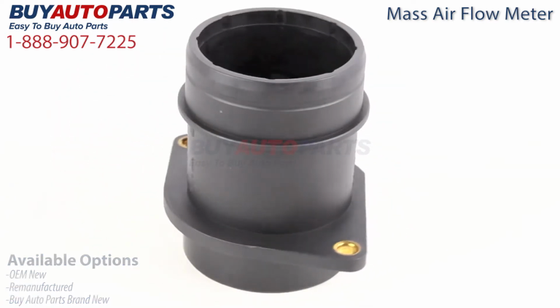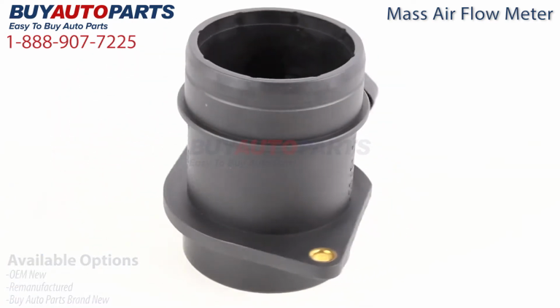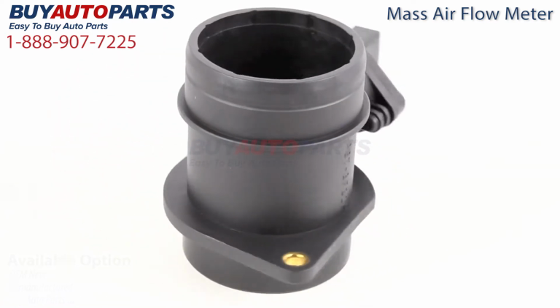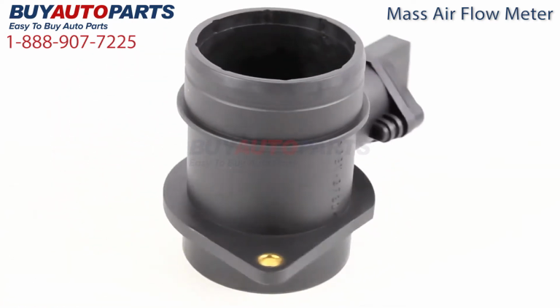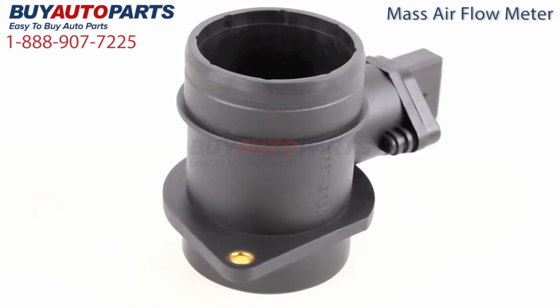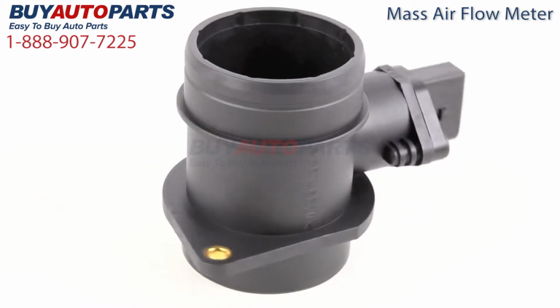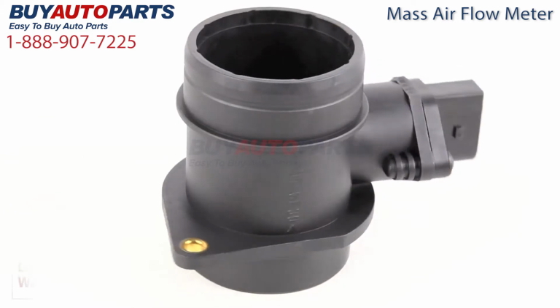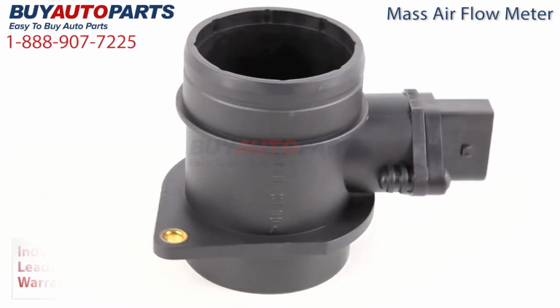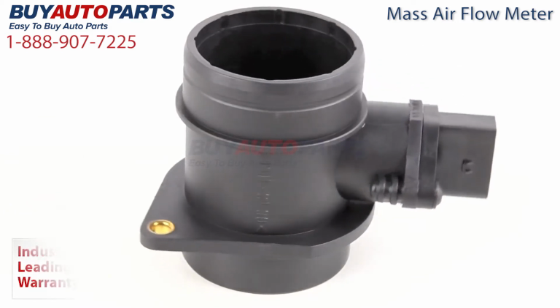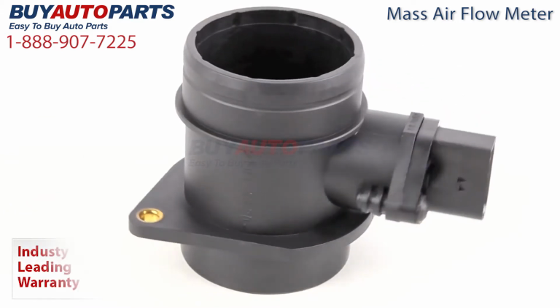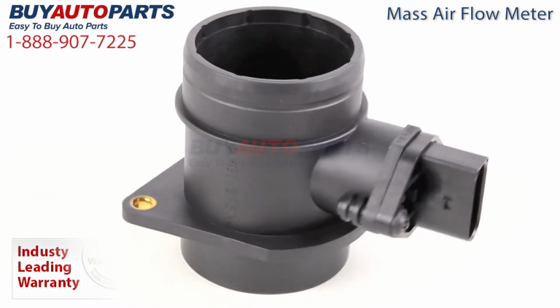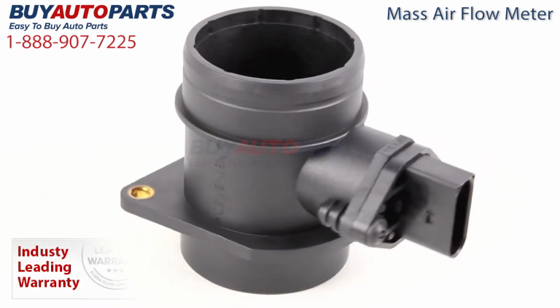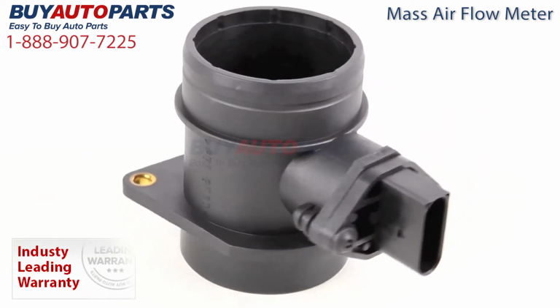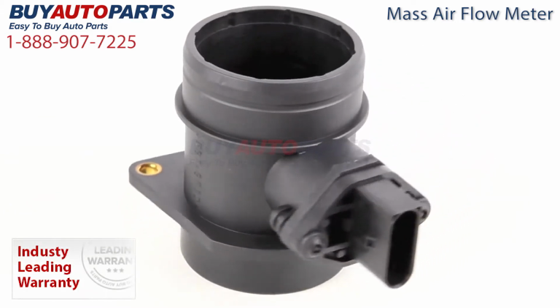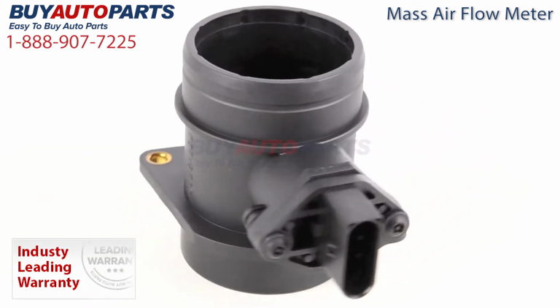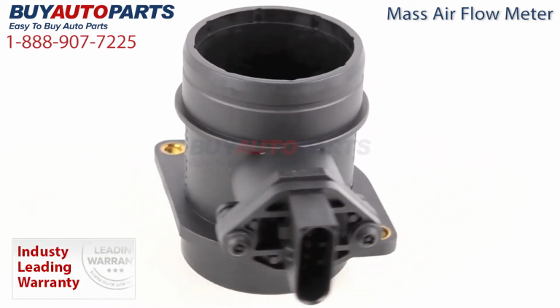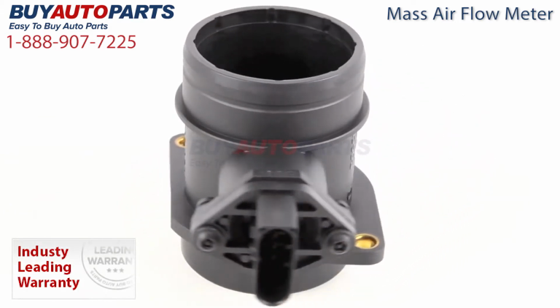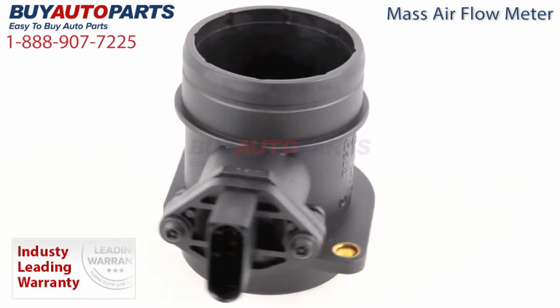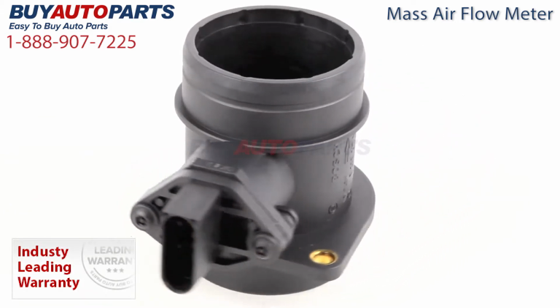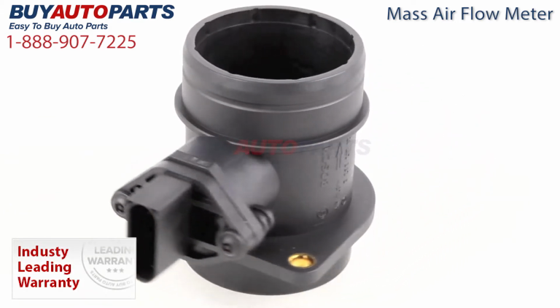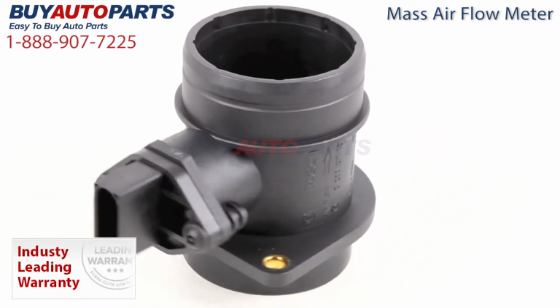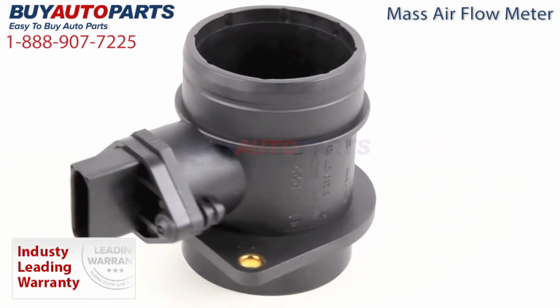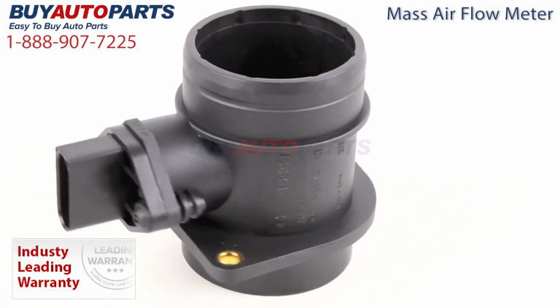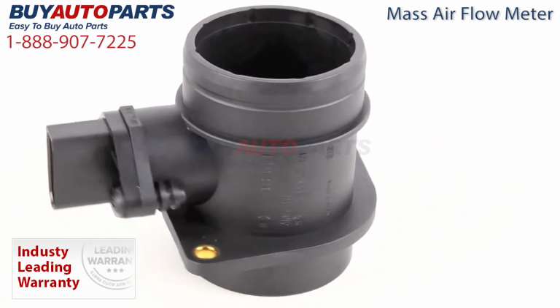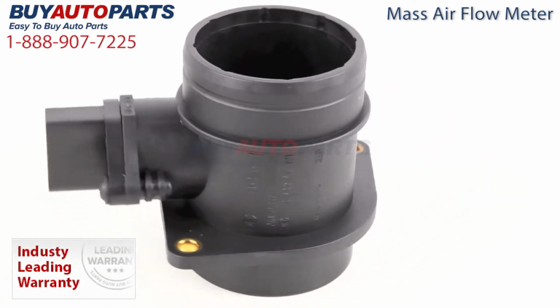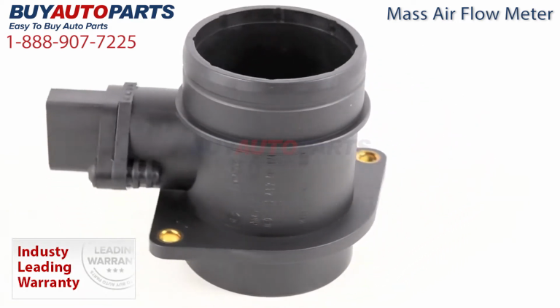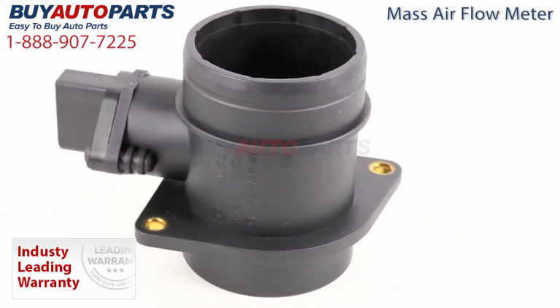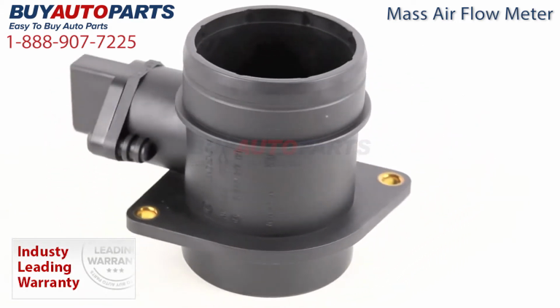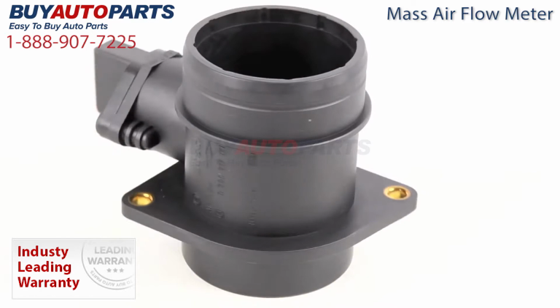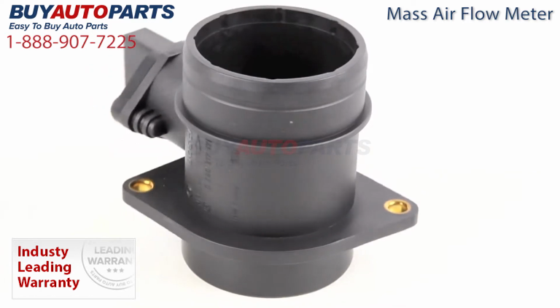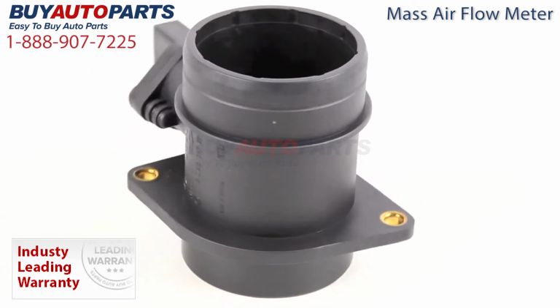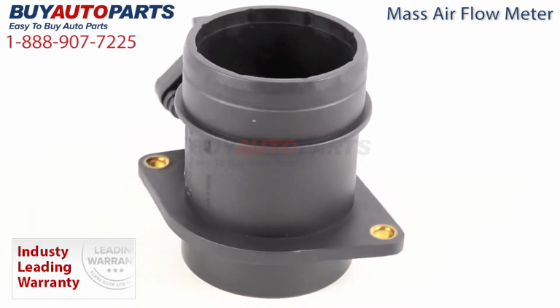Each of these options includes our best-in-the-industry one-year unlimited mileage warranty. Nobody stands behind their products like BuyAutoparts.com.